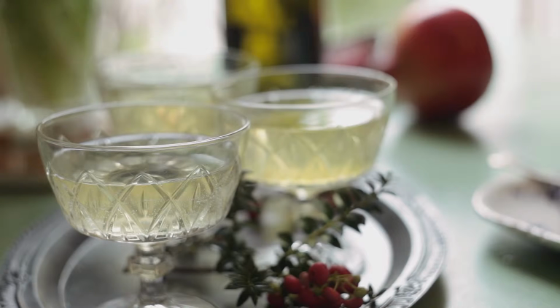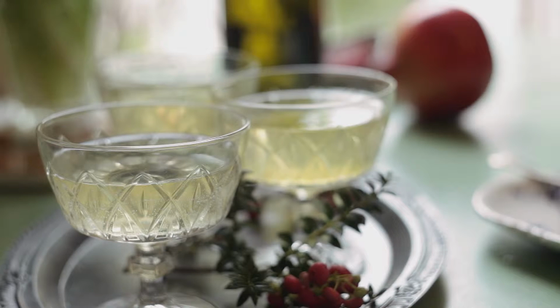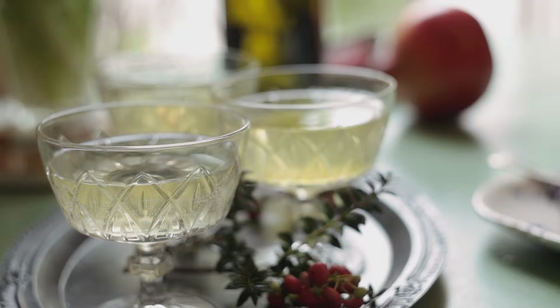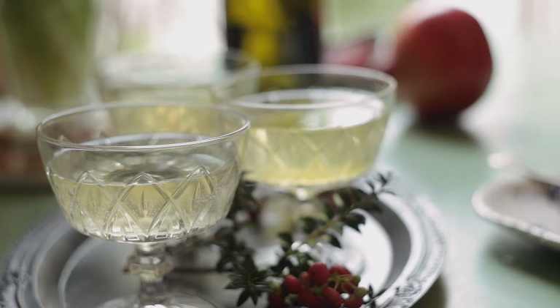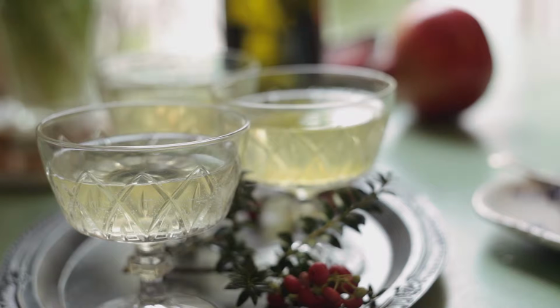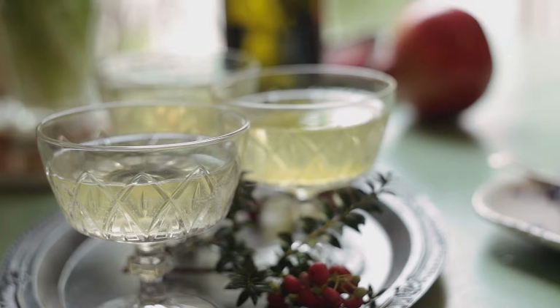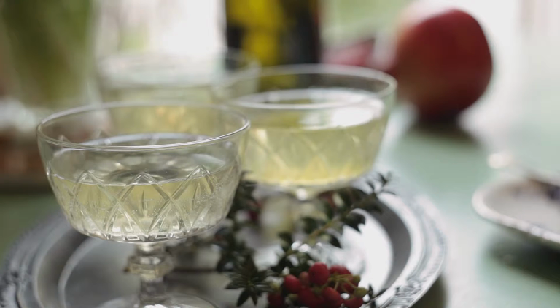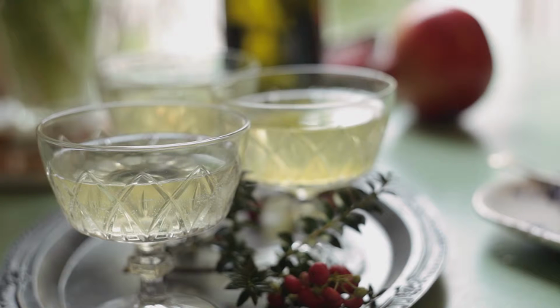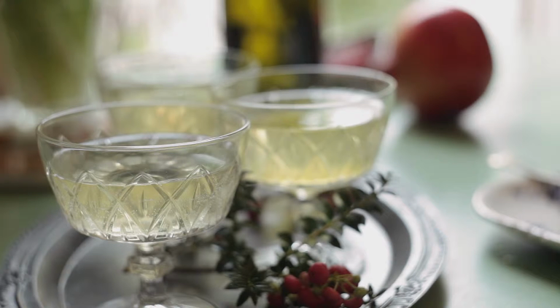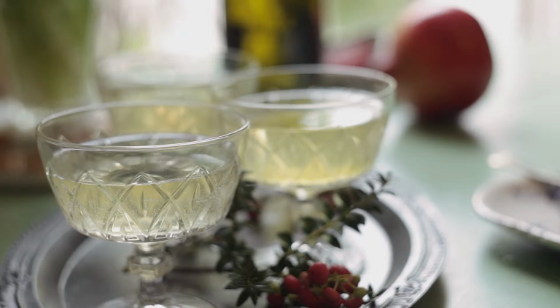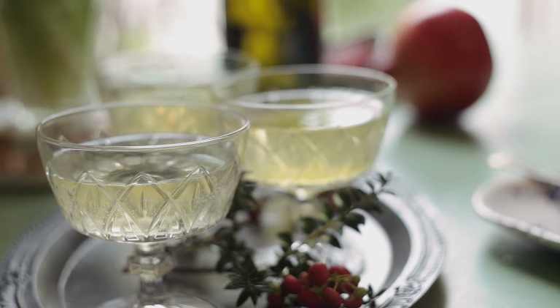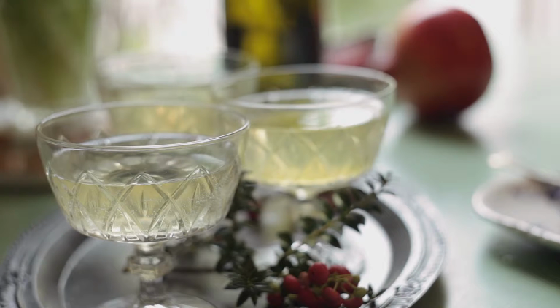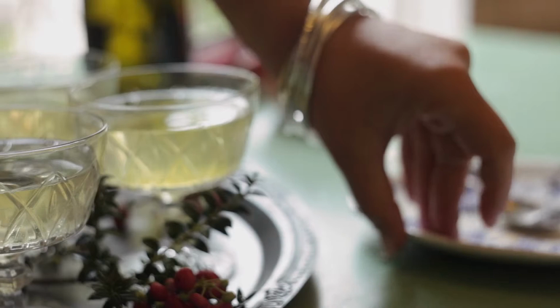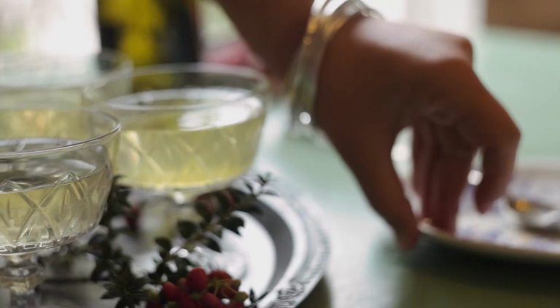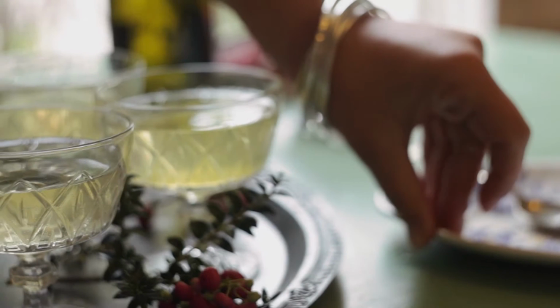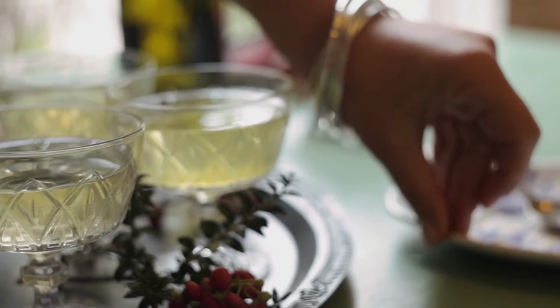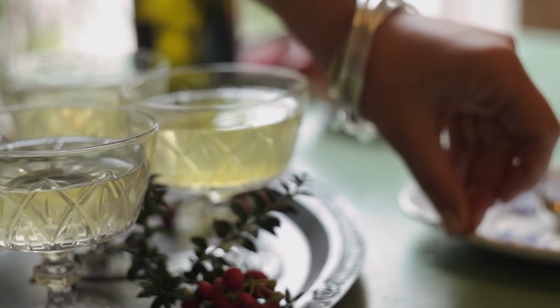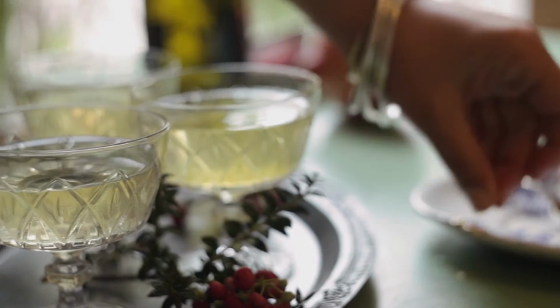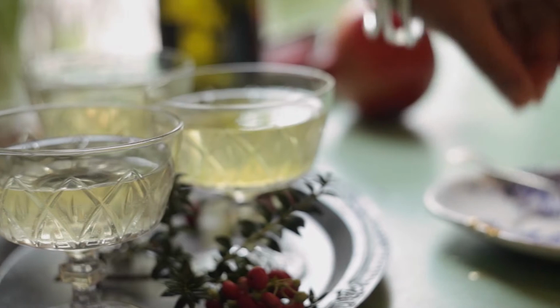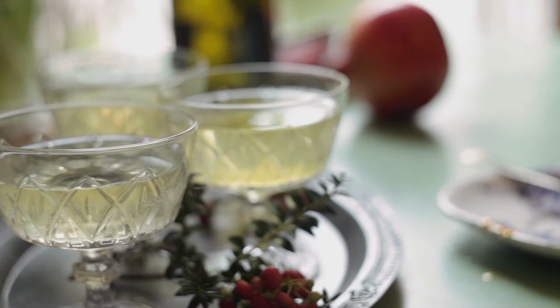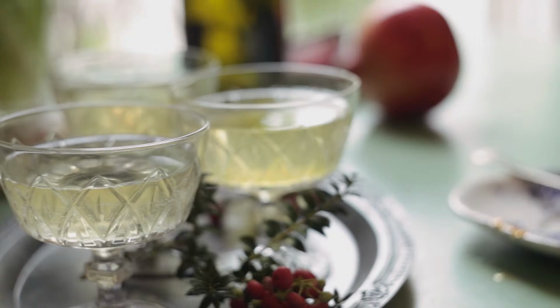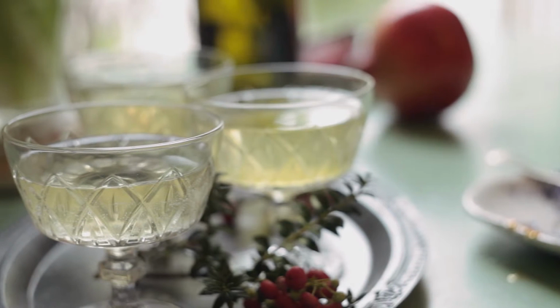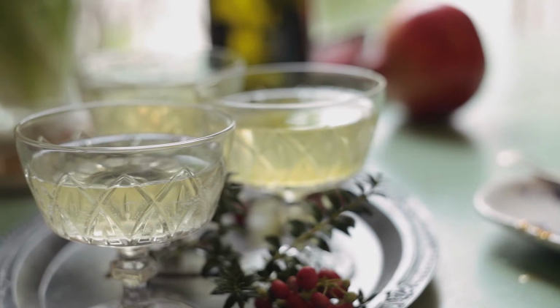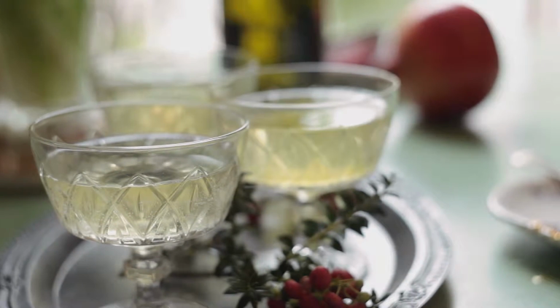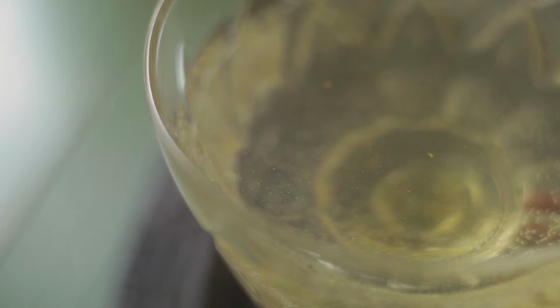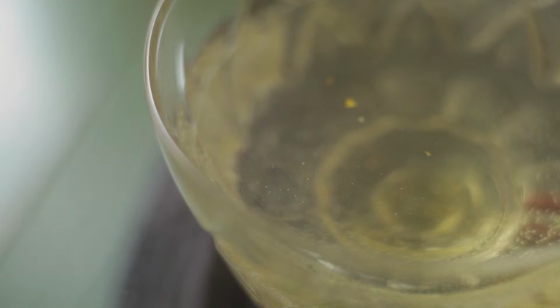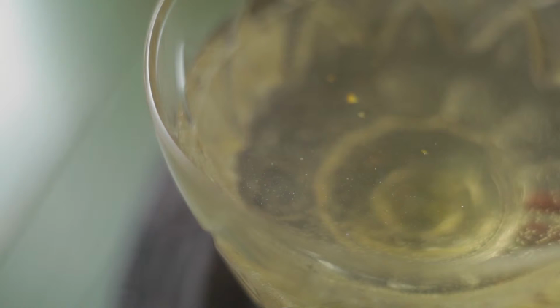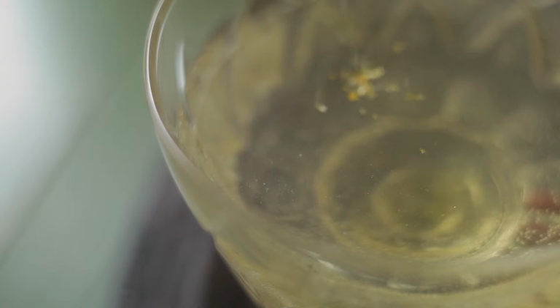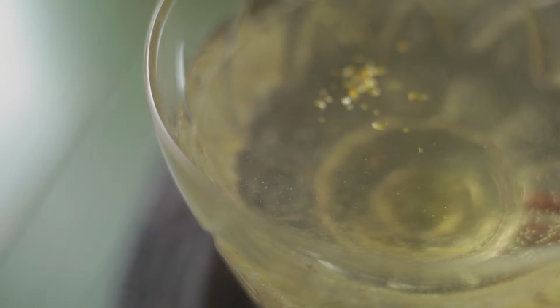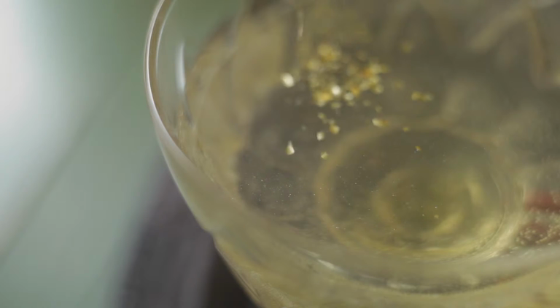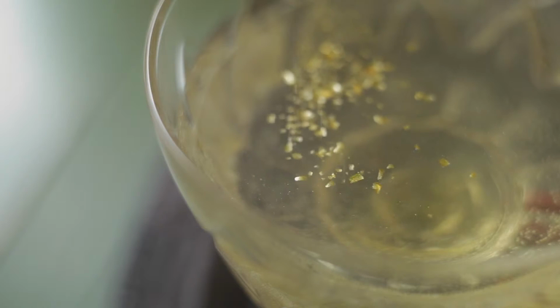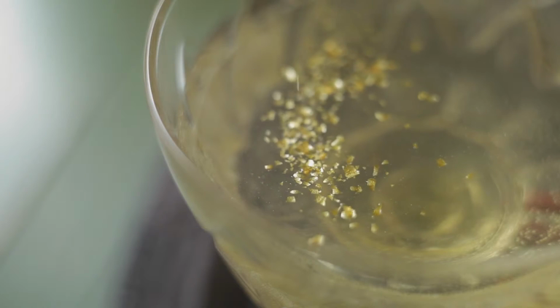Just before we put it into the fridge, we're going to sprinkle a little bit of edible glitter over the top. That just gives it a really pretty finish.